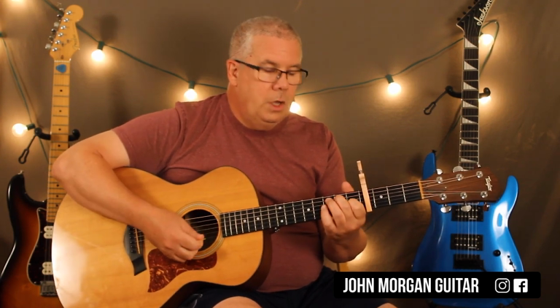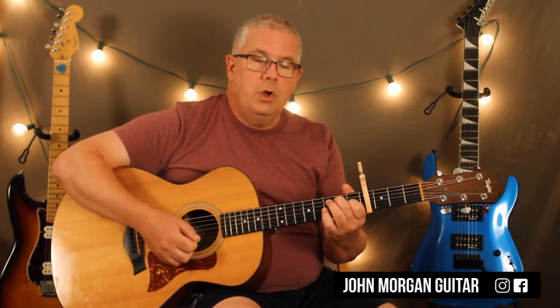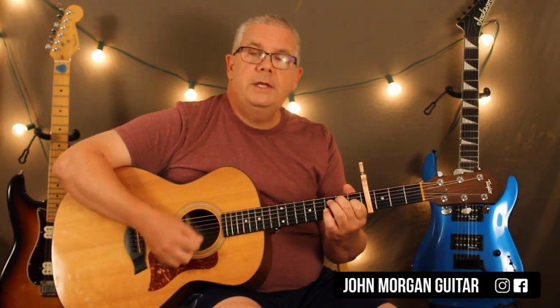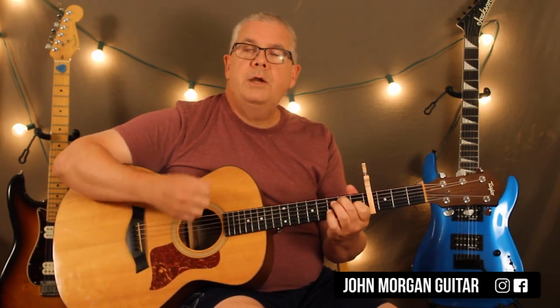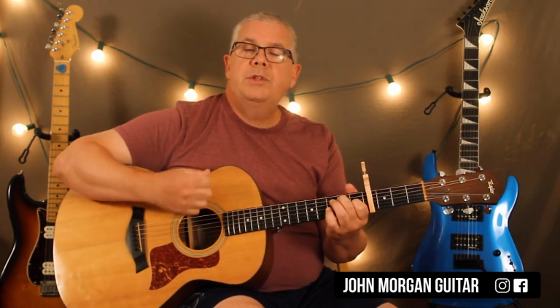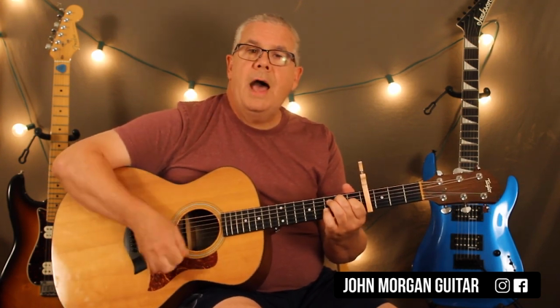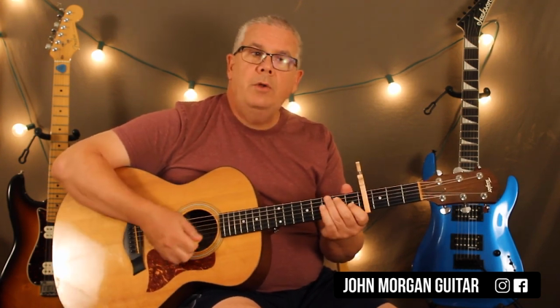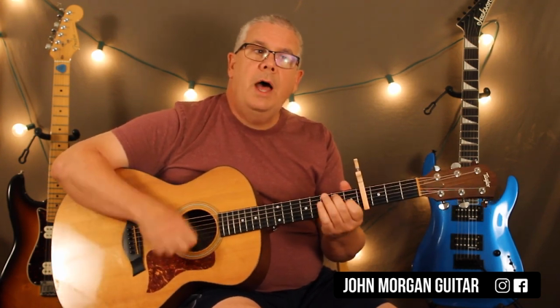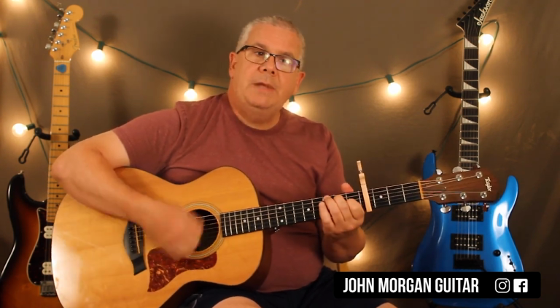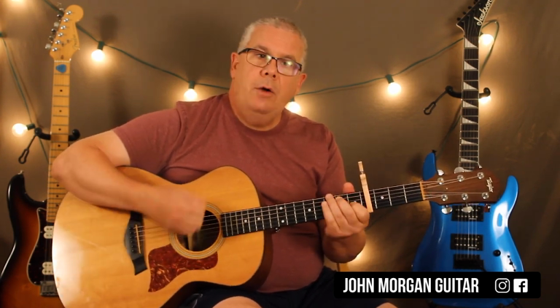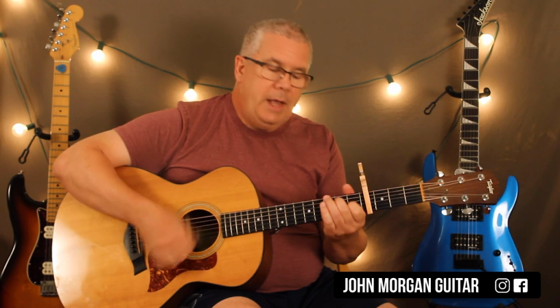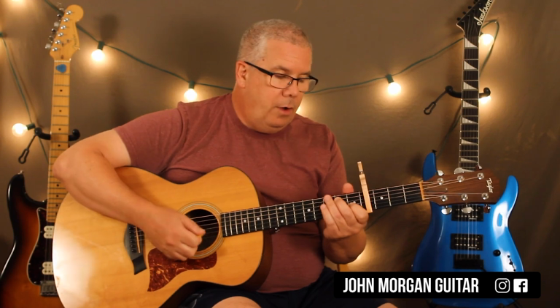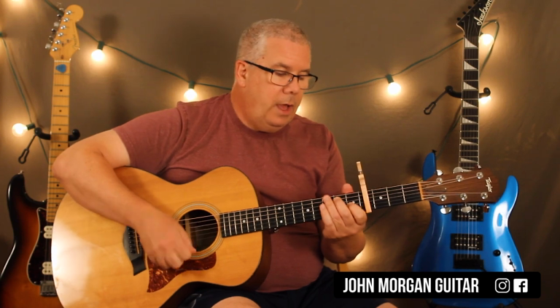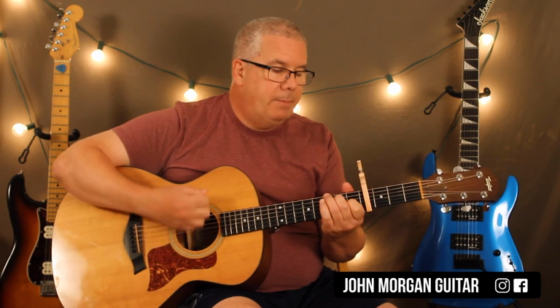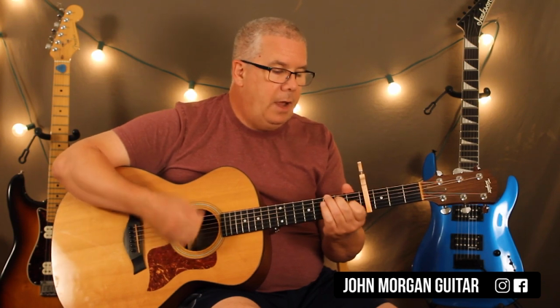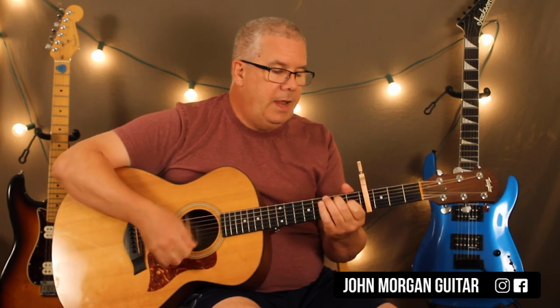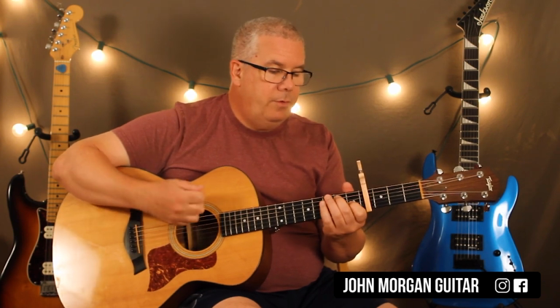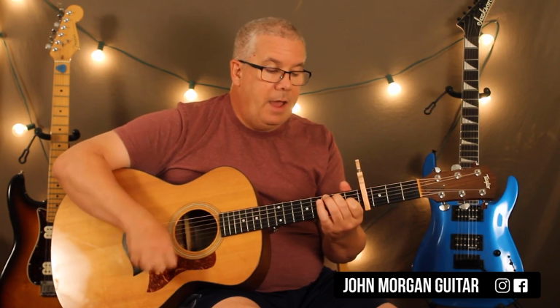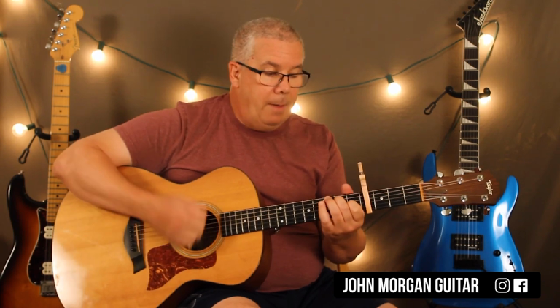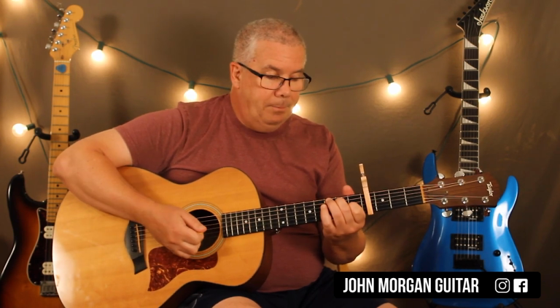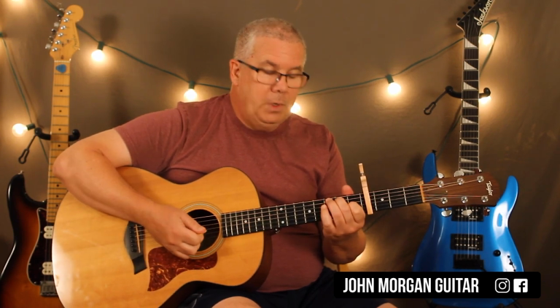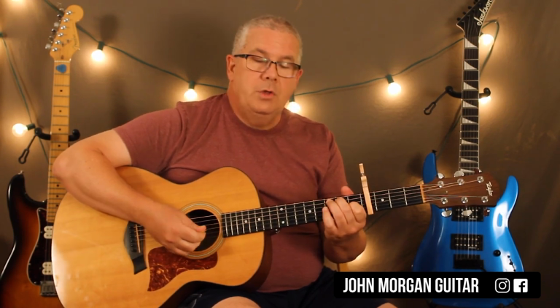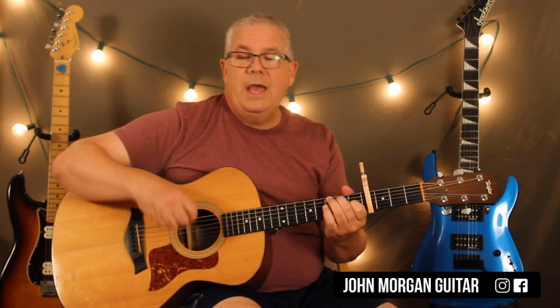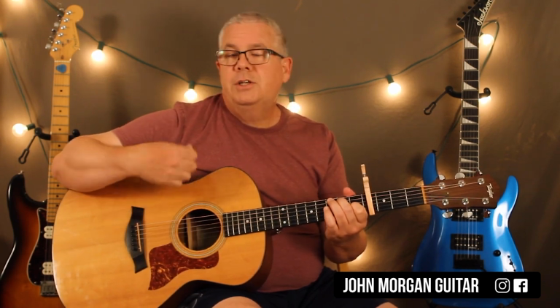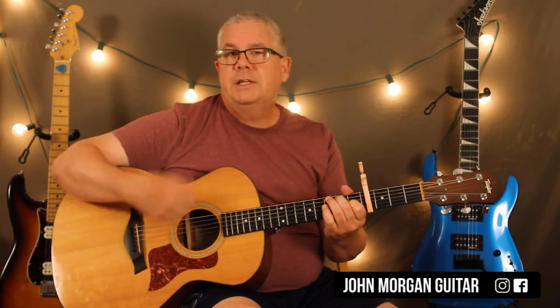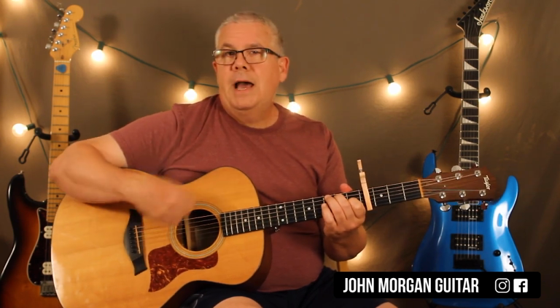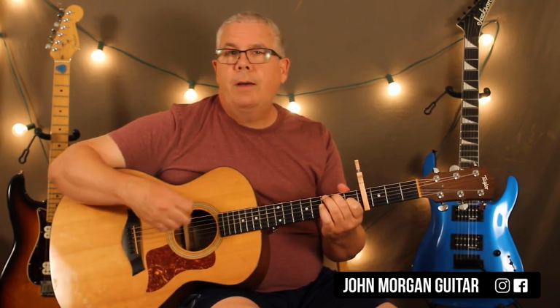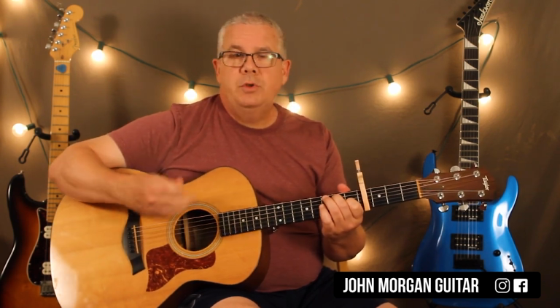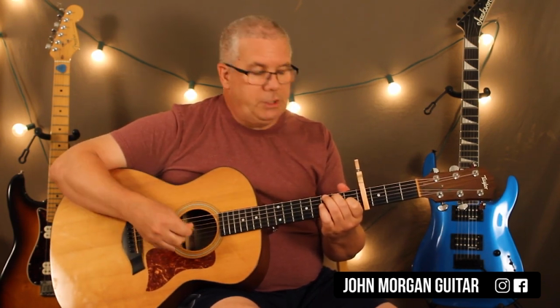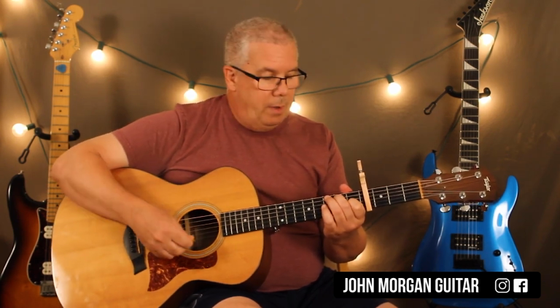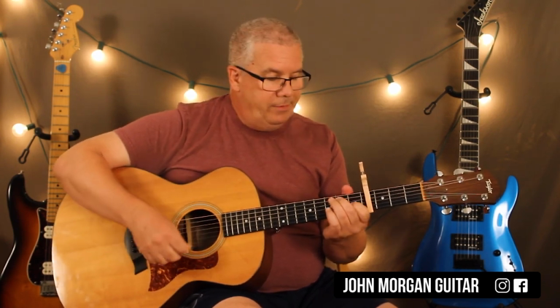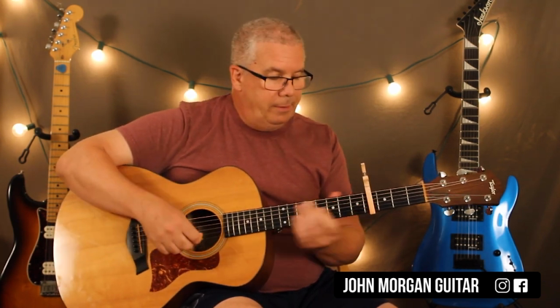So all I did there was down, up, down, down, up, down, down, down. So I added just a down up to my strum. That's it.